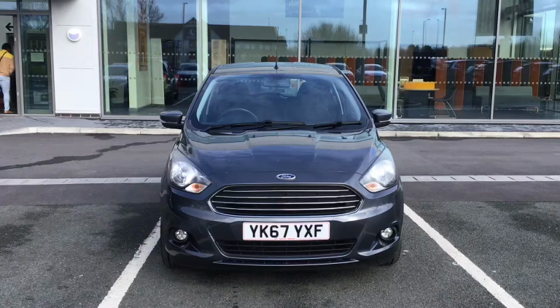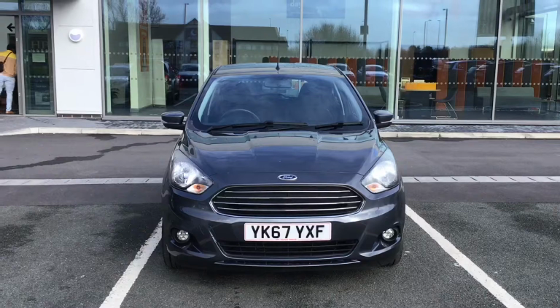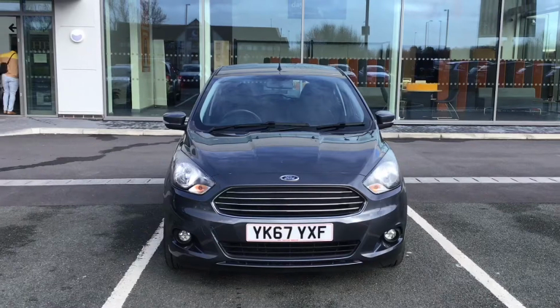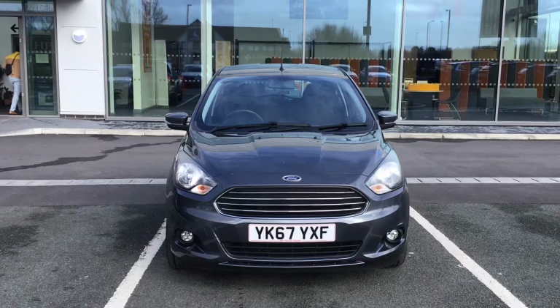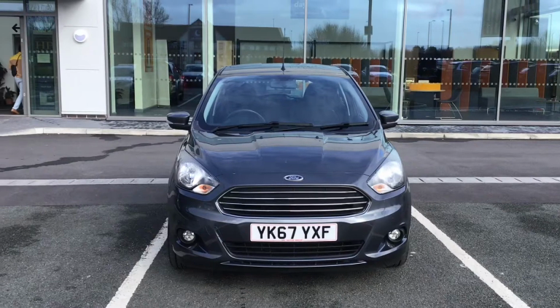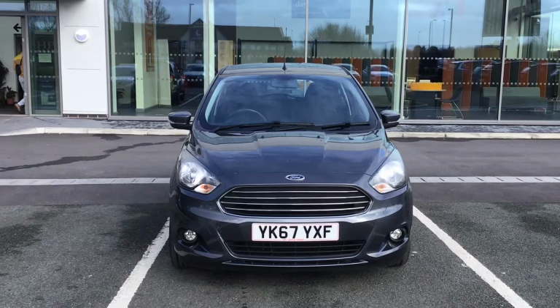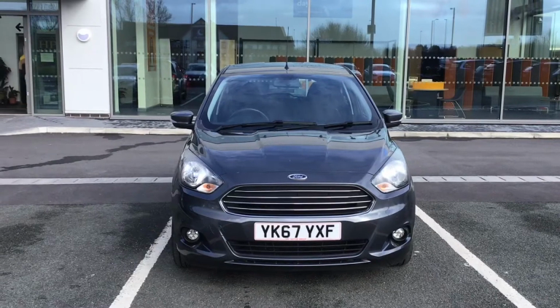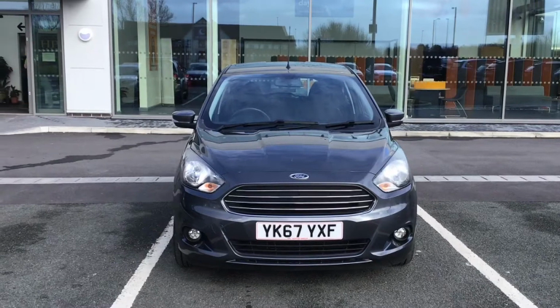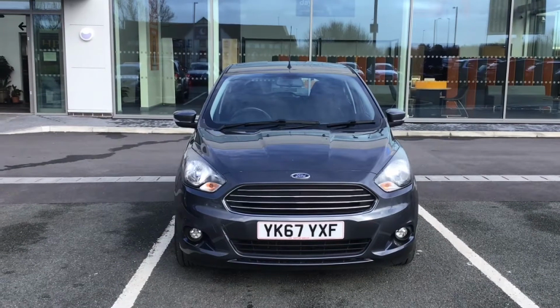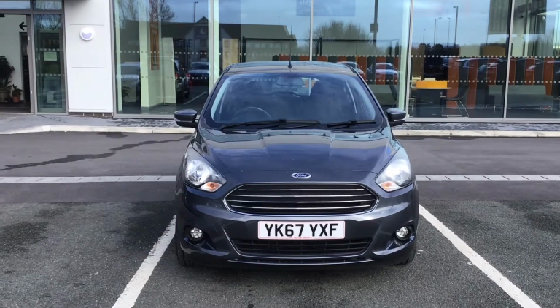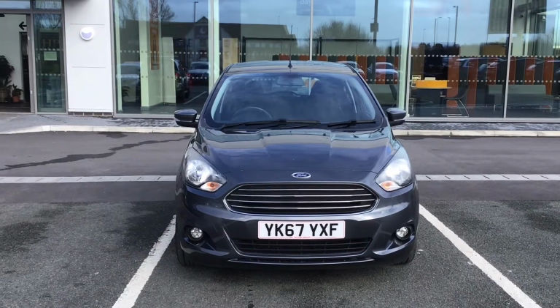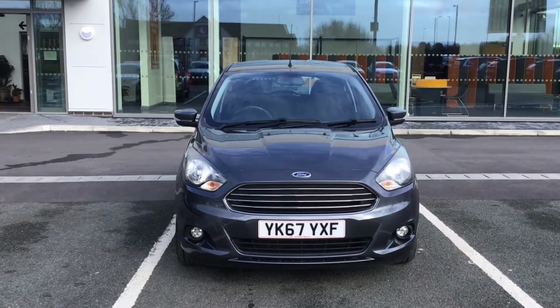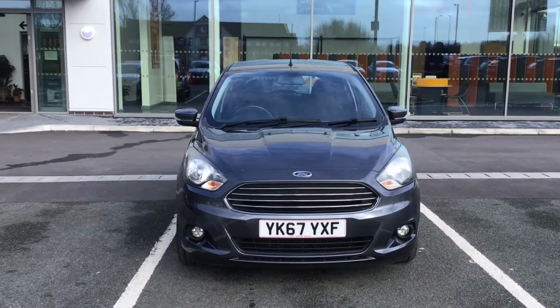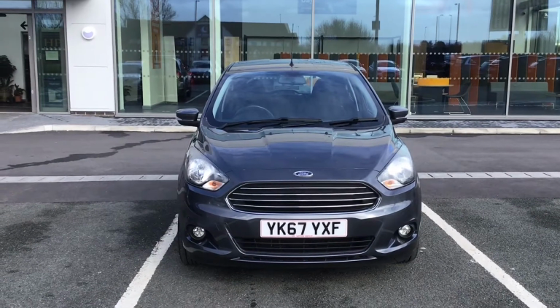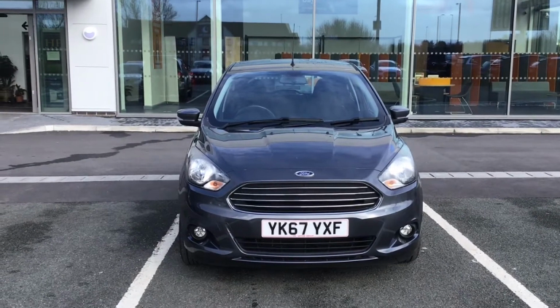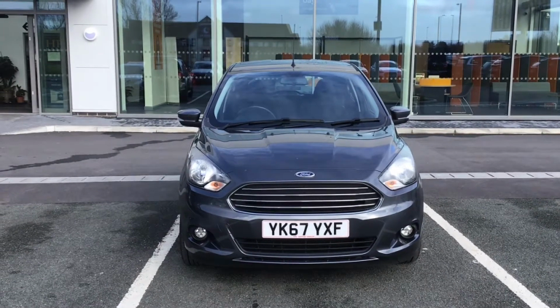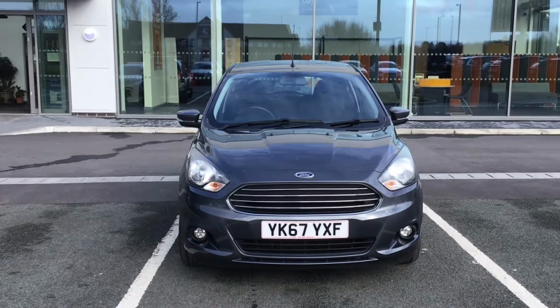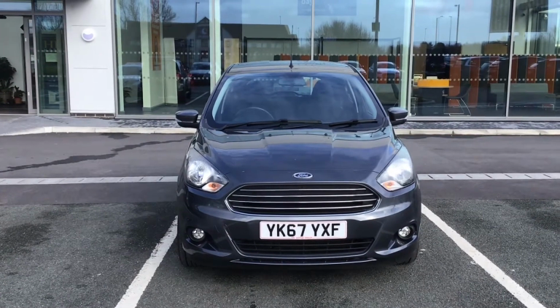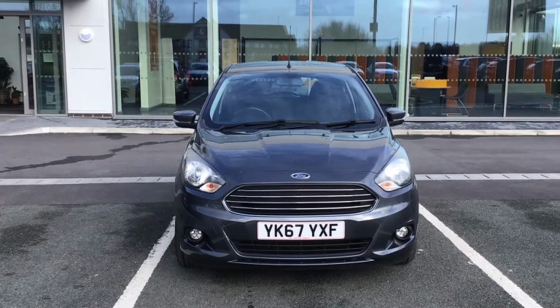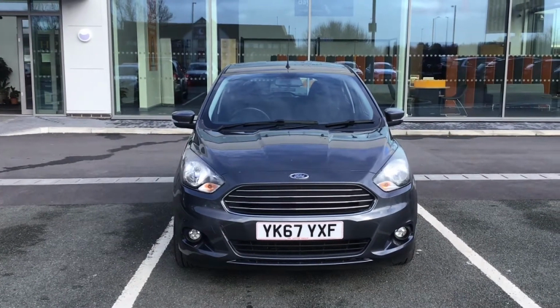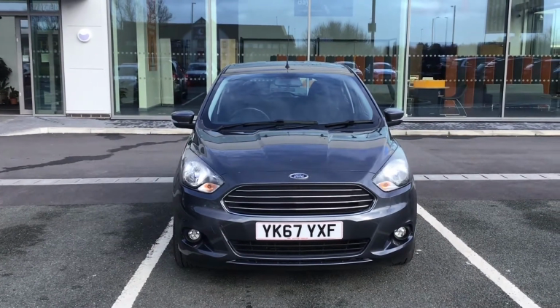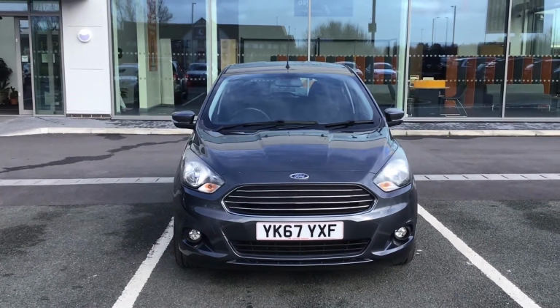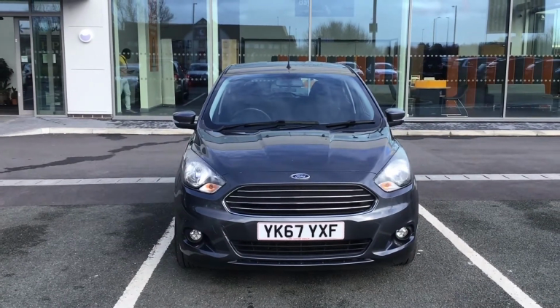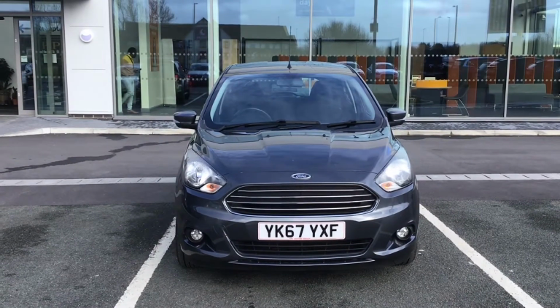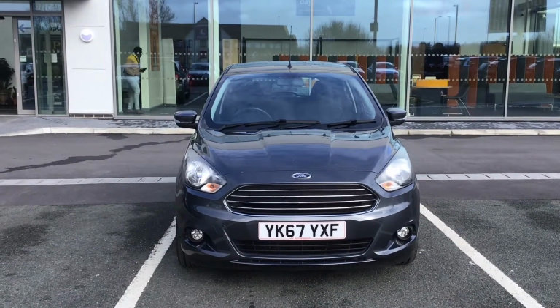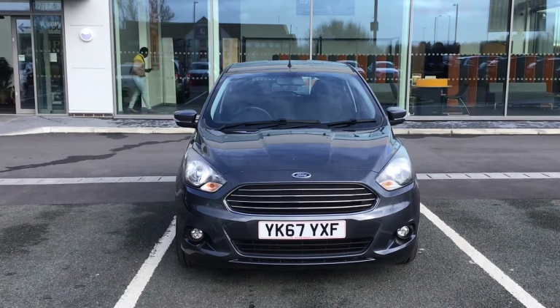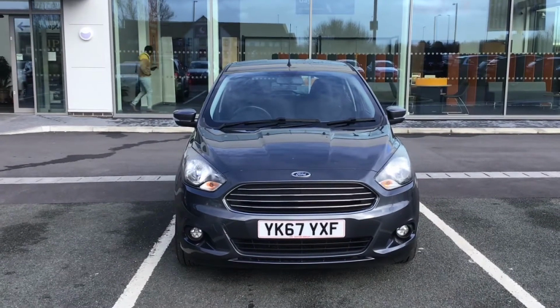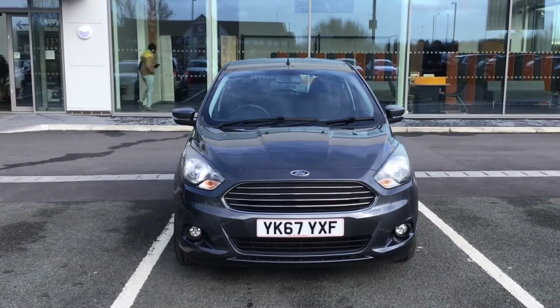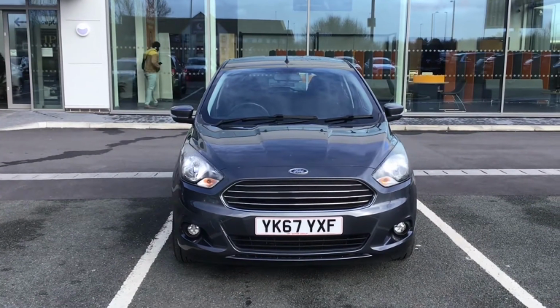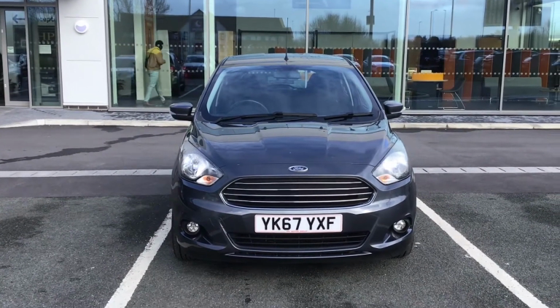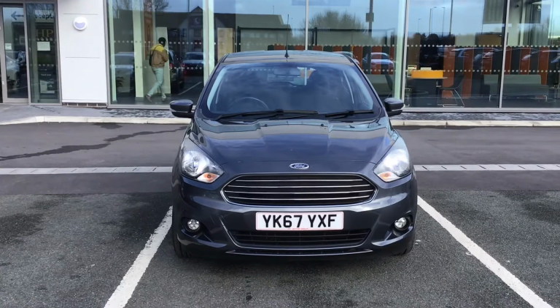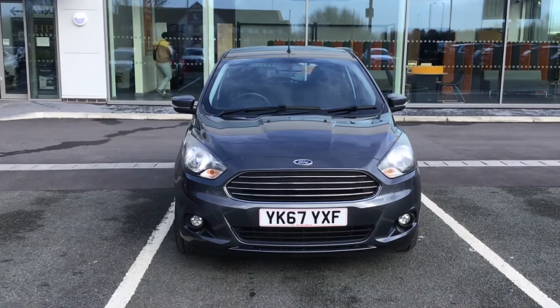Hello and welcome to HPL Motors in Preston. Today we have this Ford Ka Plus for you.